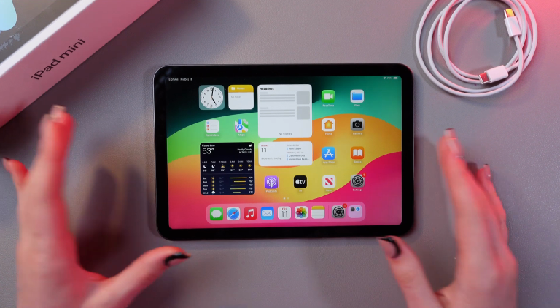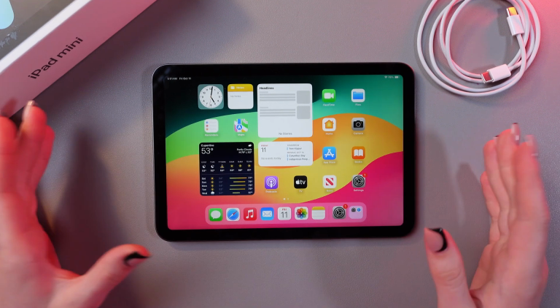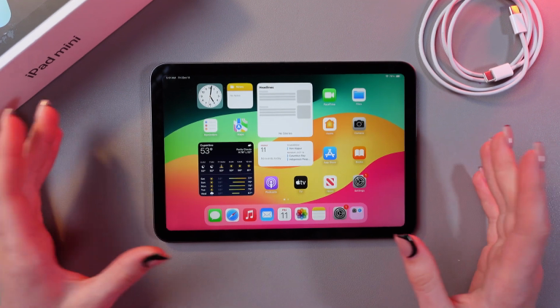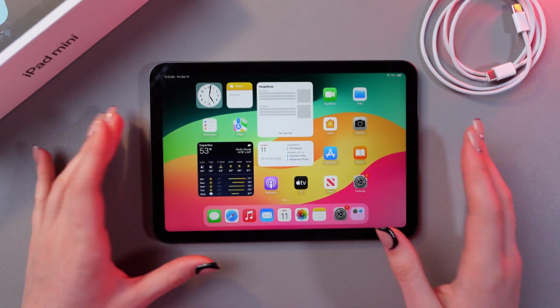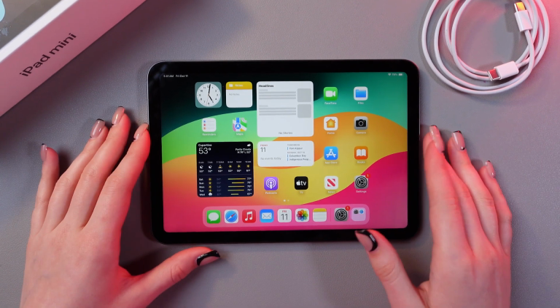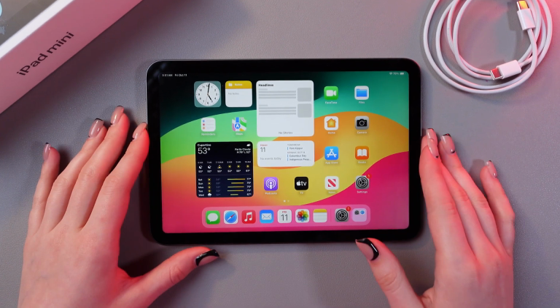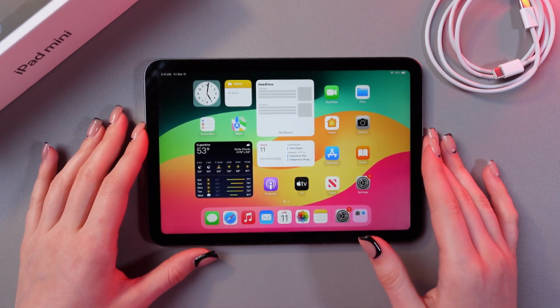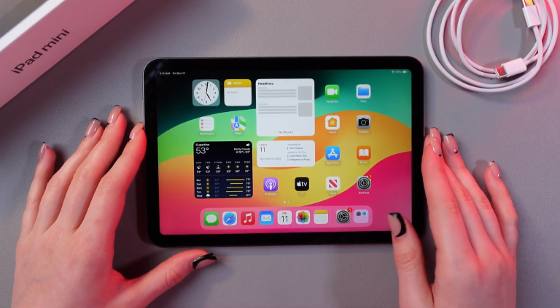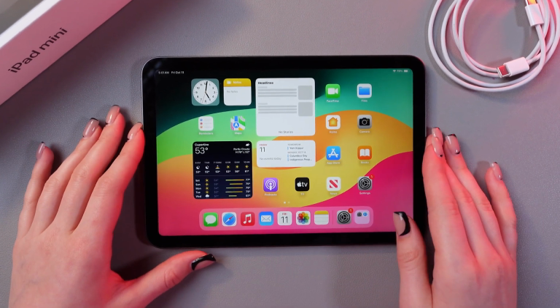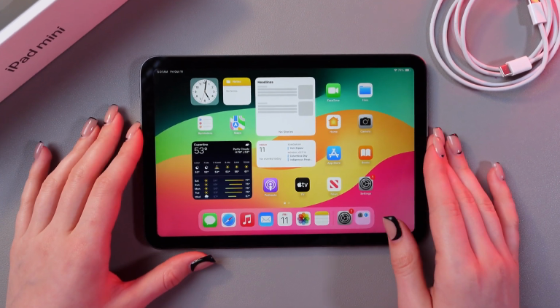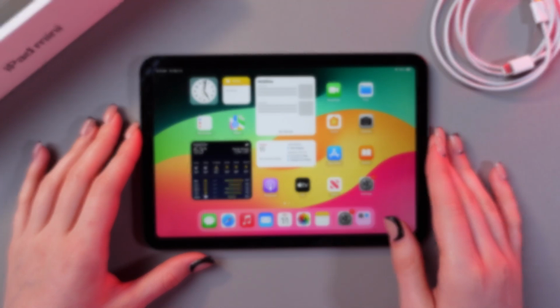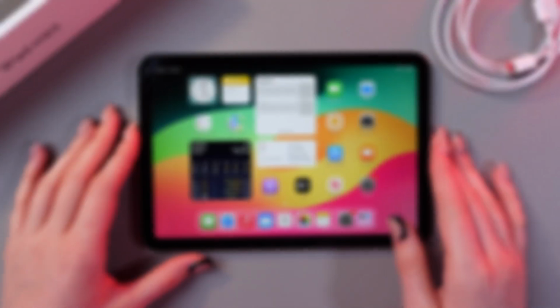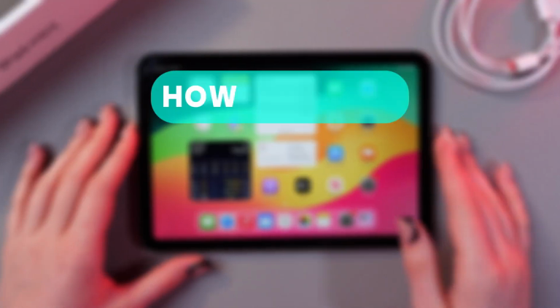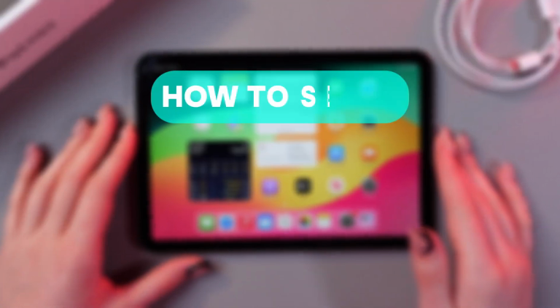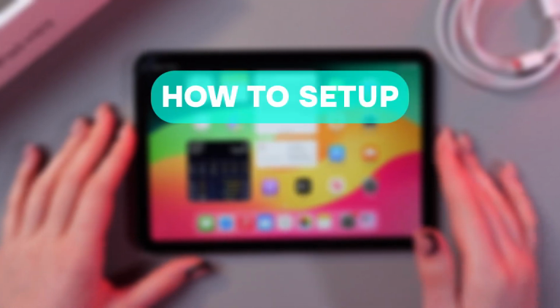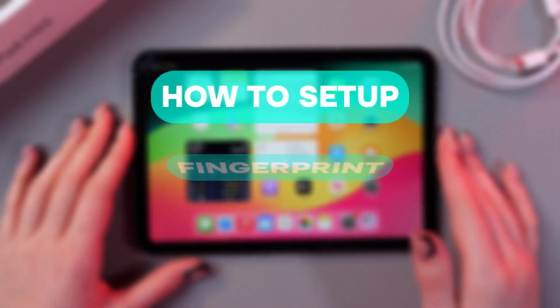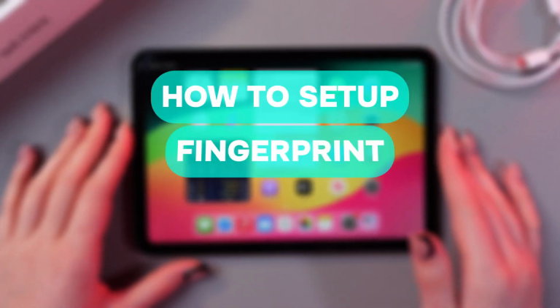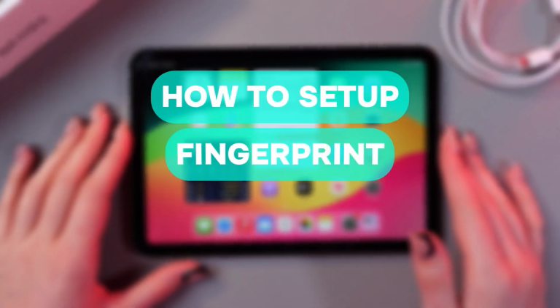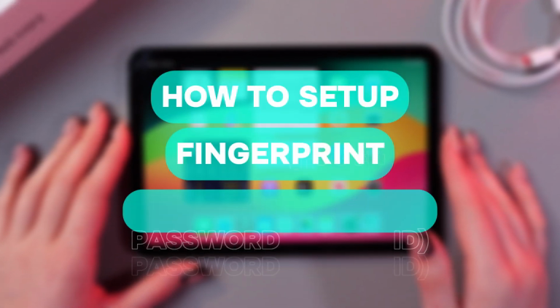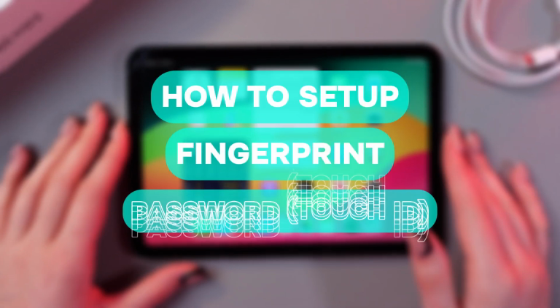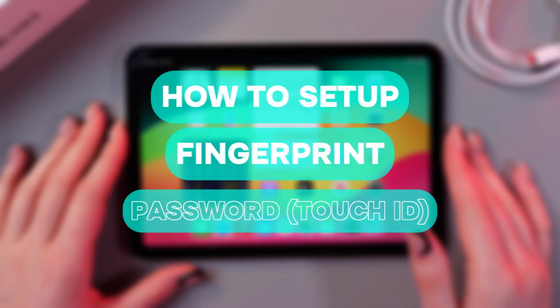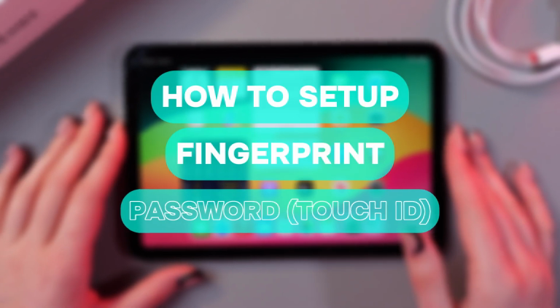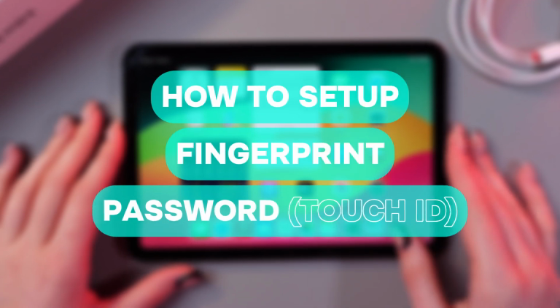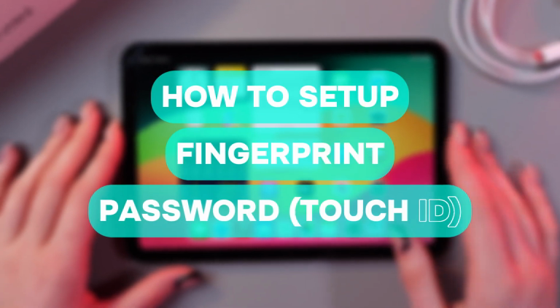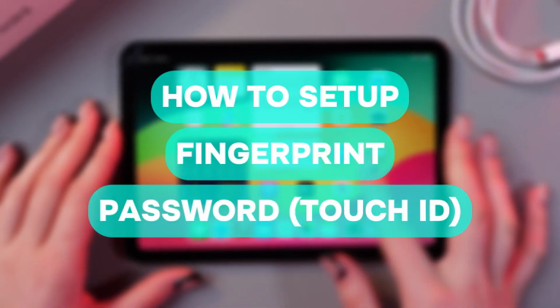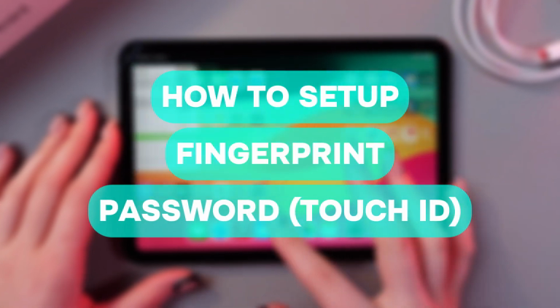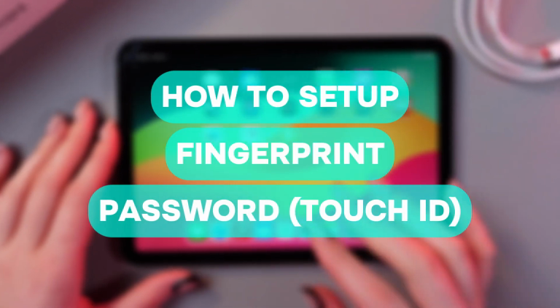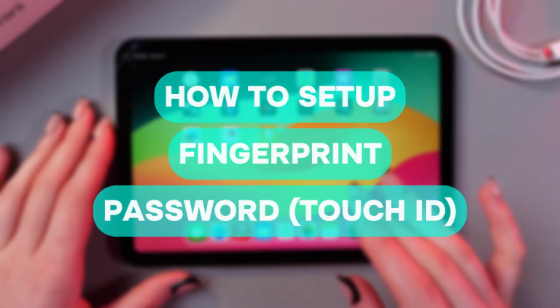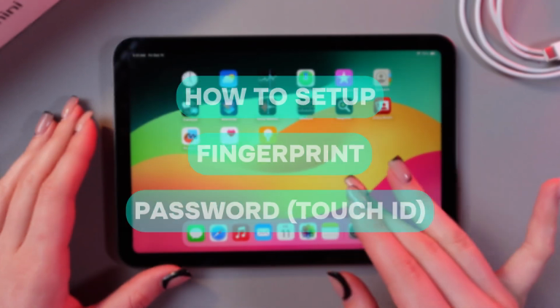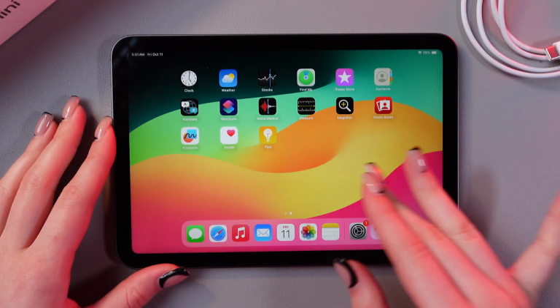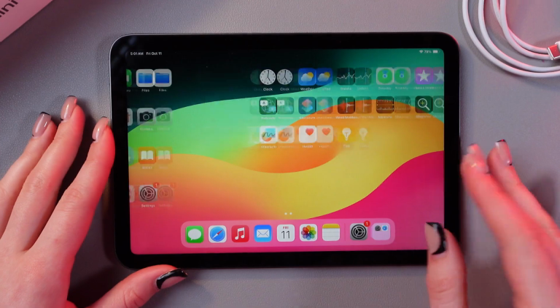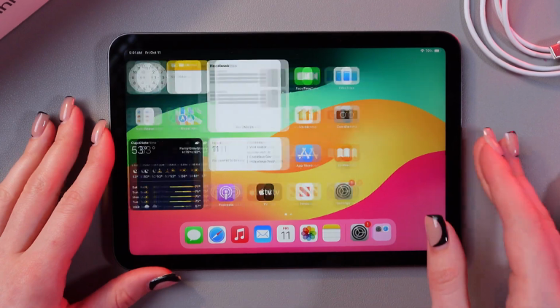Hello guys! In this video I want to show you how to set up fingerprint password on your iPad mini 6. Let's get started!